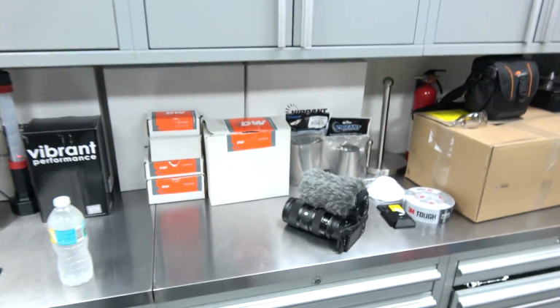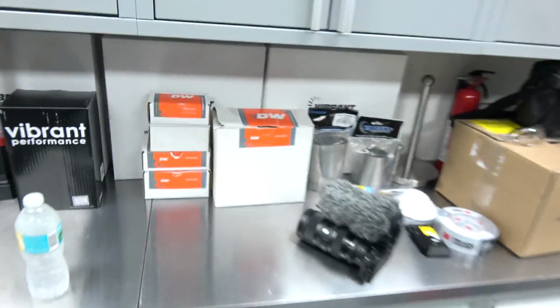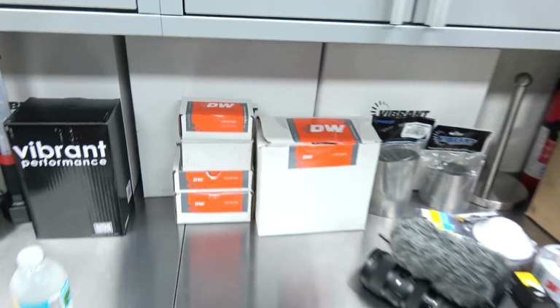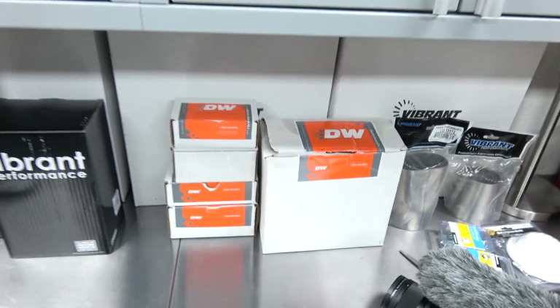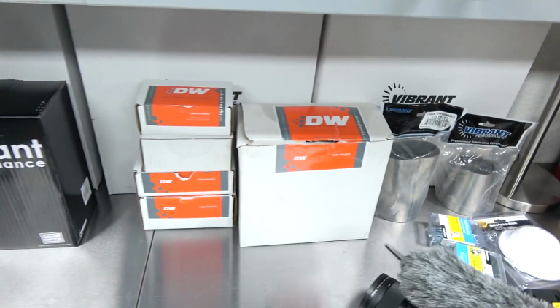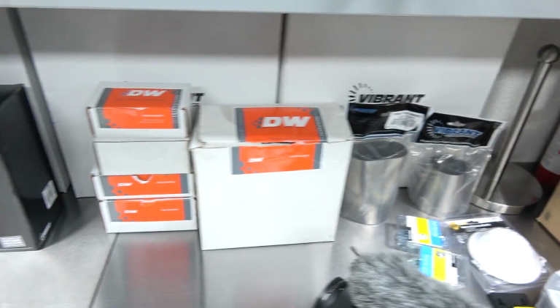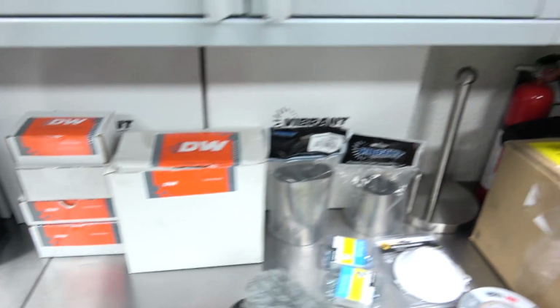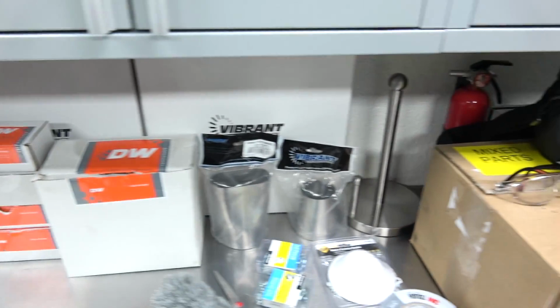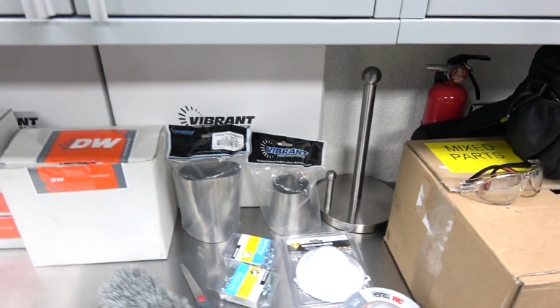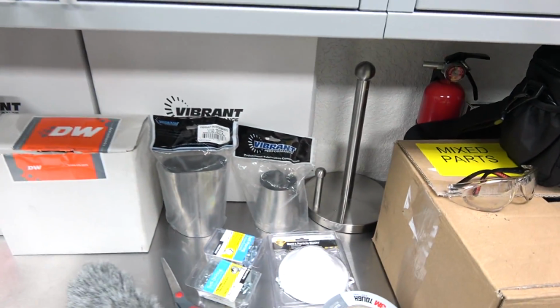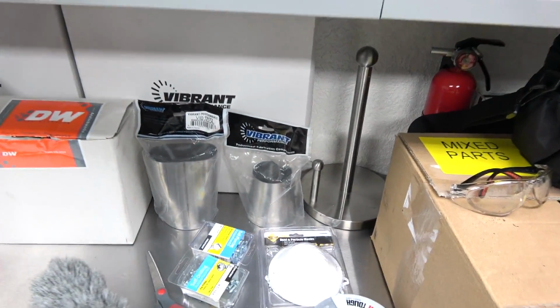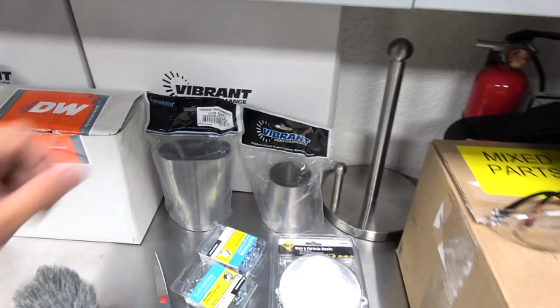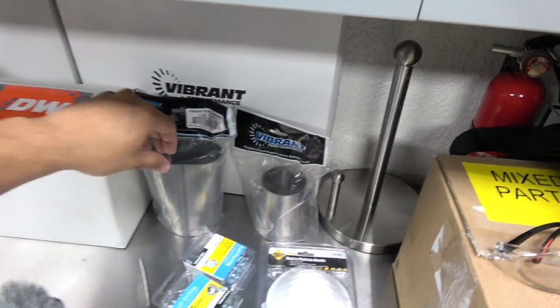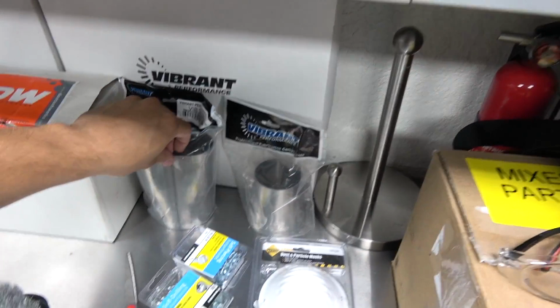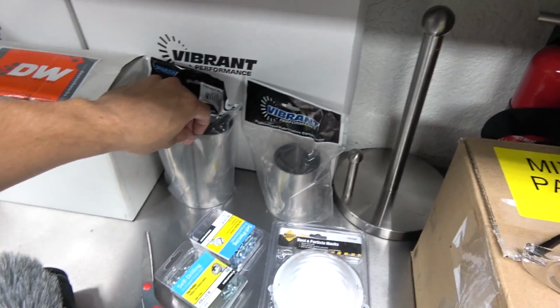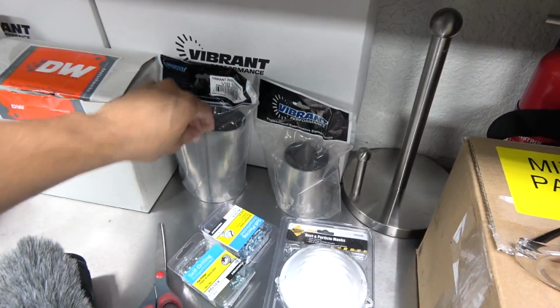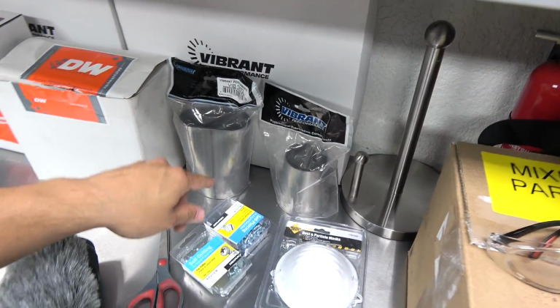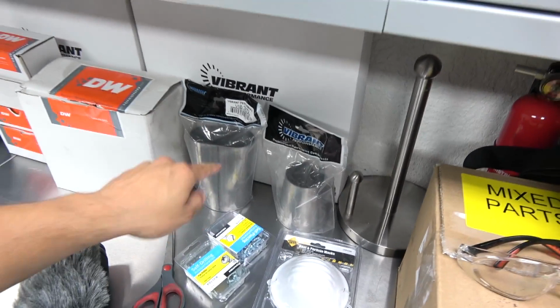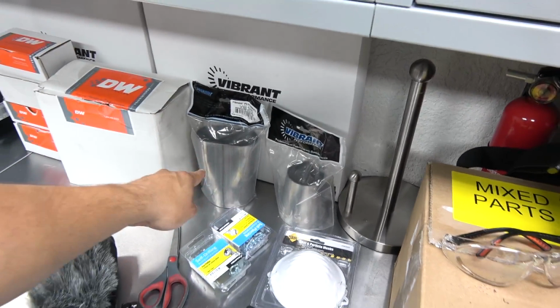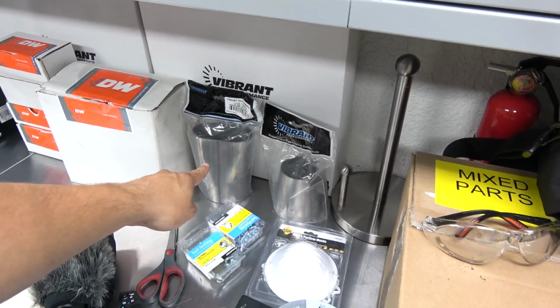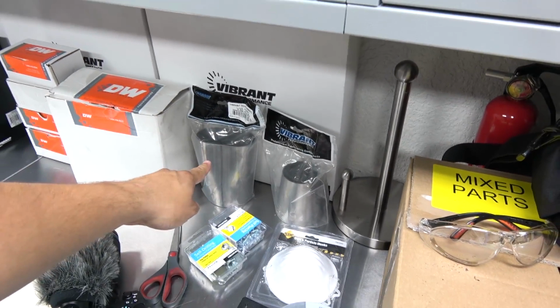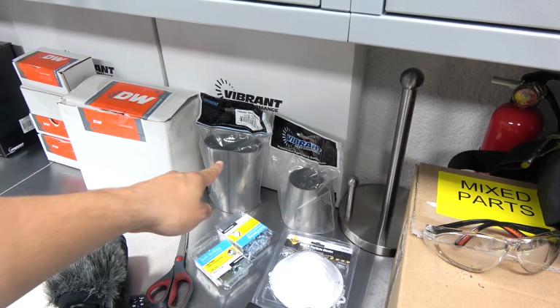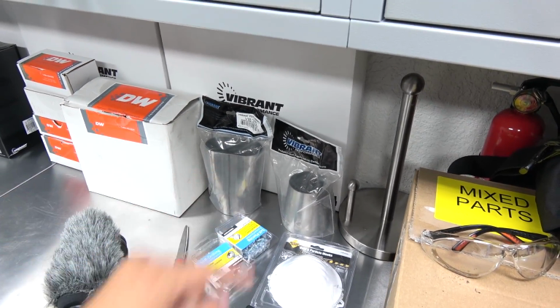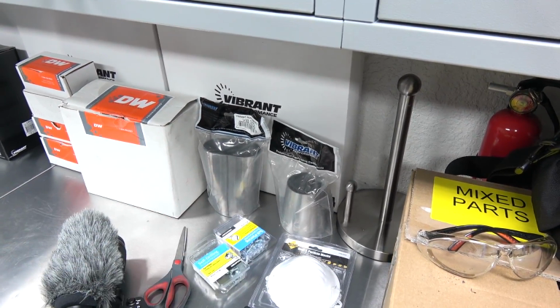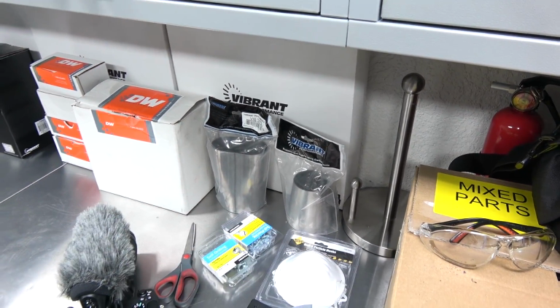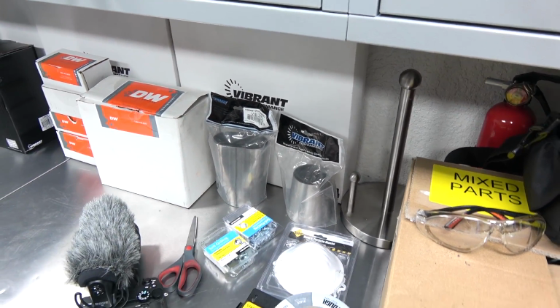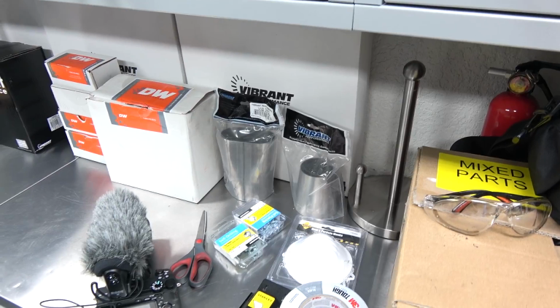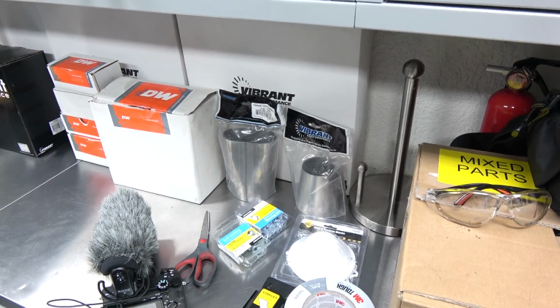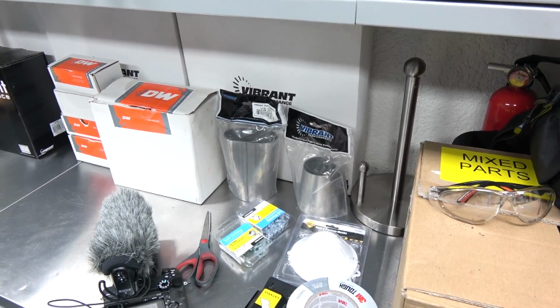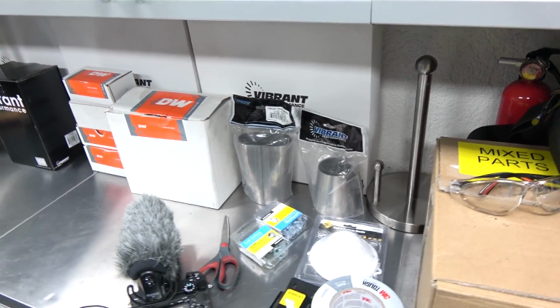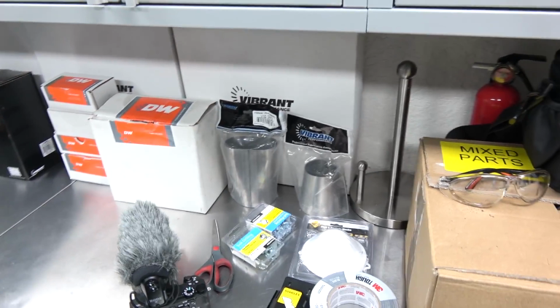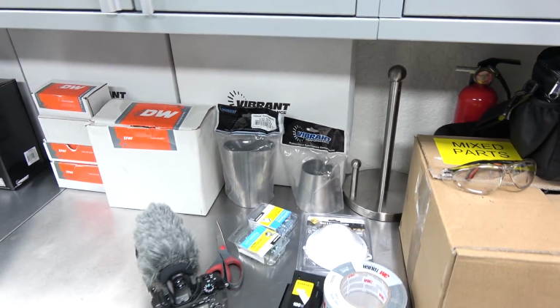Then we got all the ductwork stuff — more vibrant stuff. We're gonna run oval tubing underneath the car because it's super low.